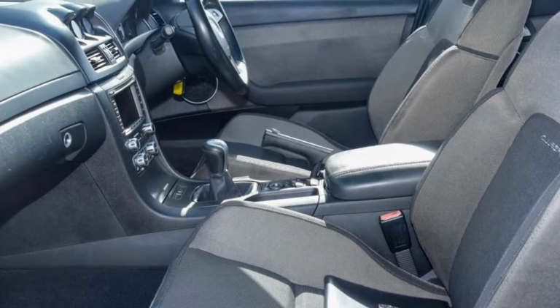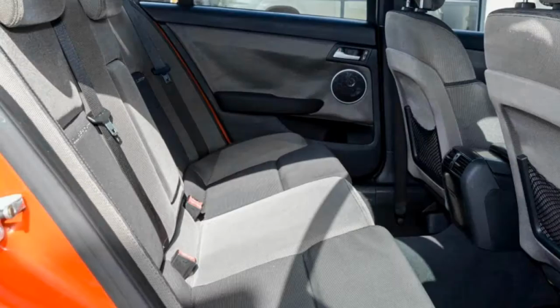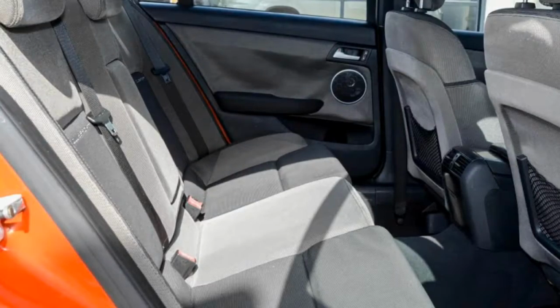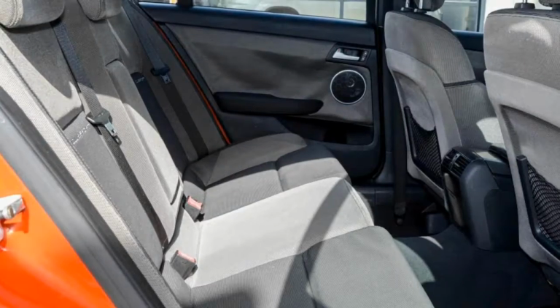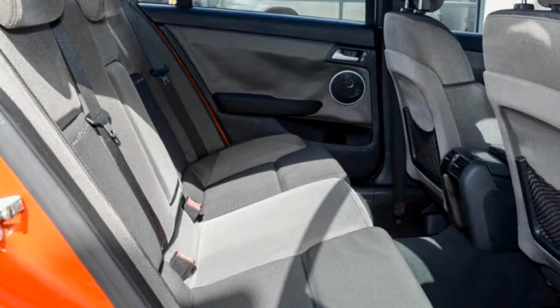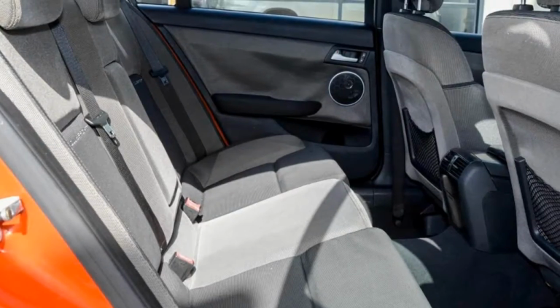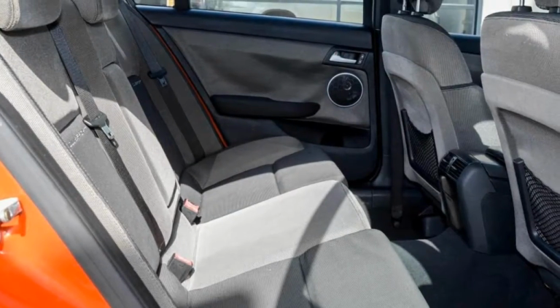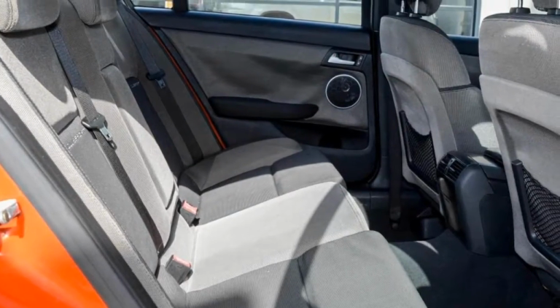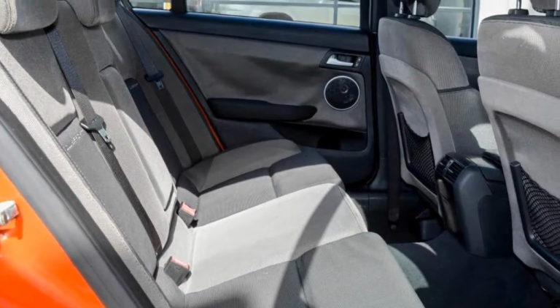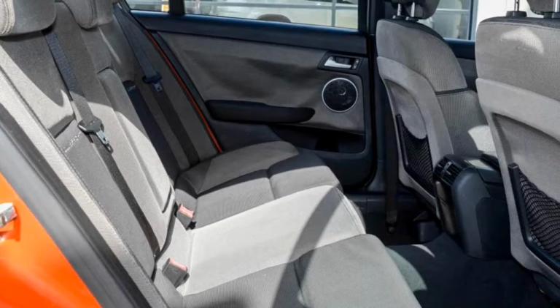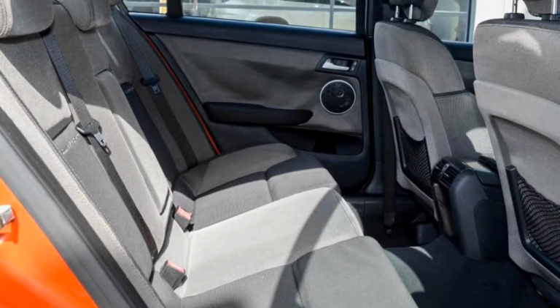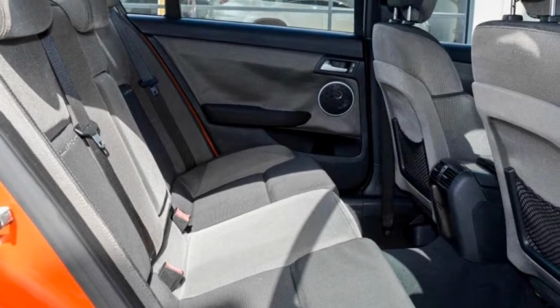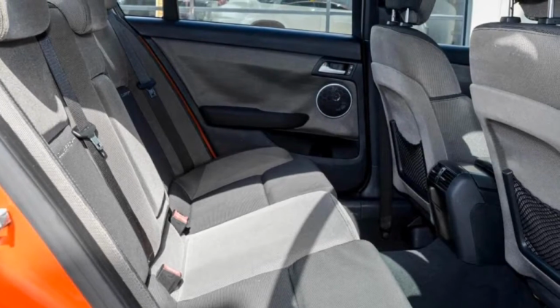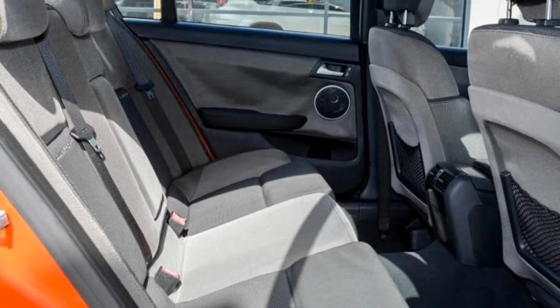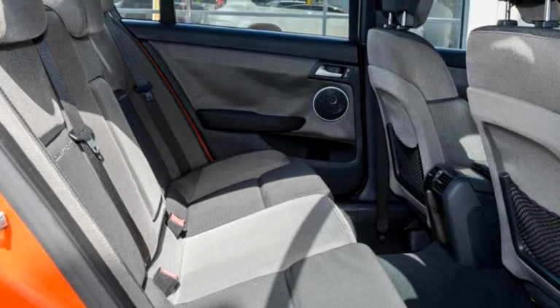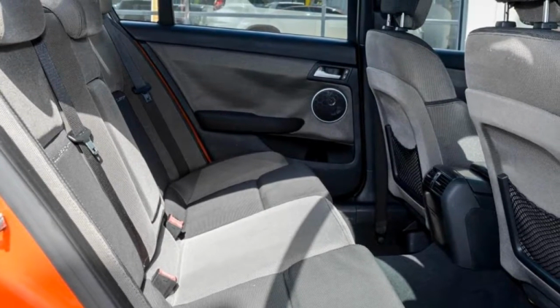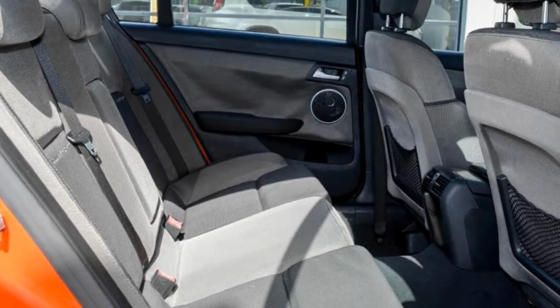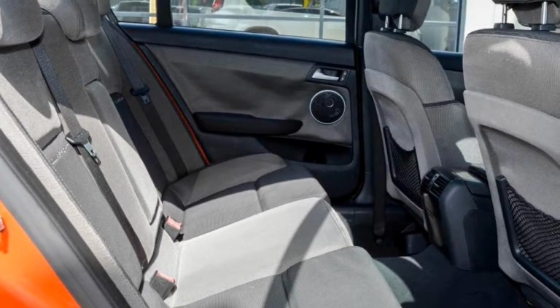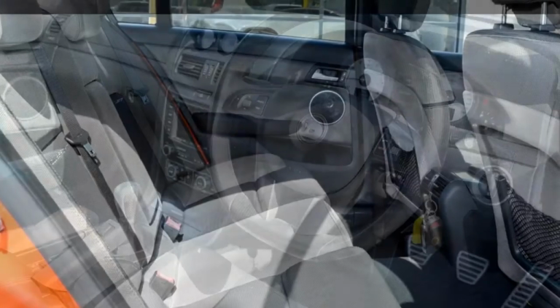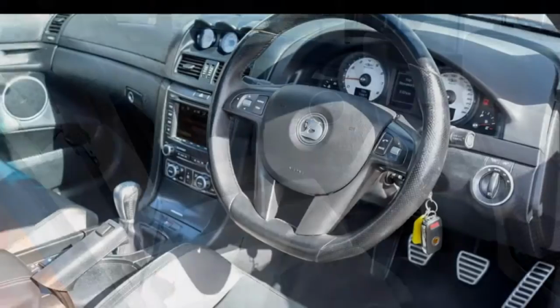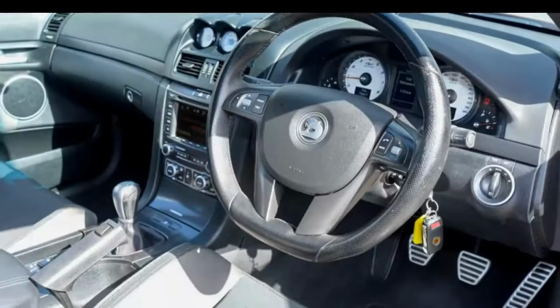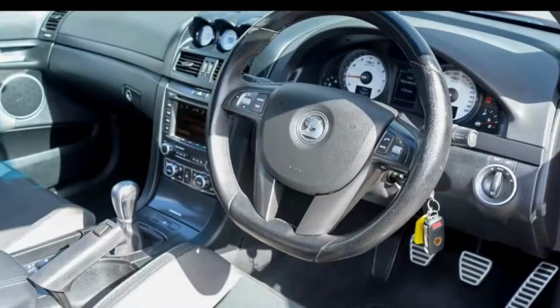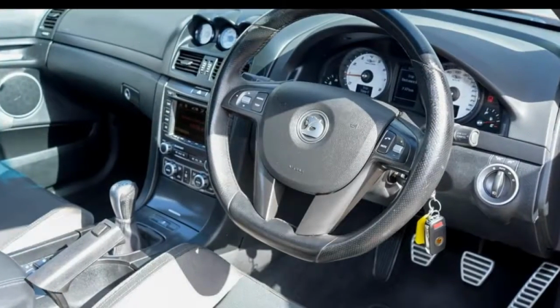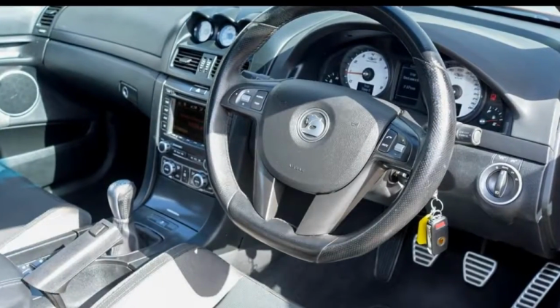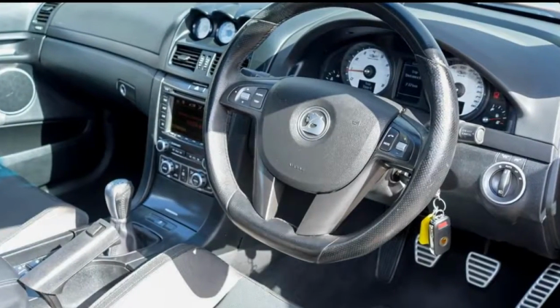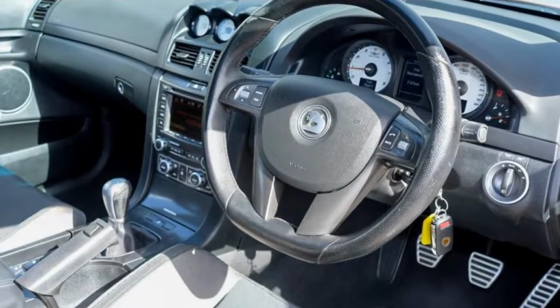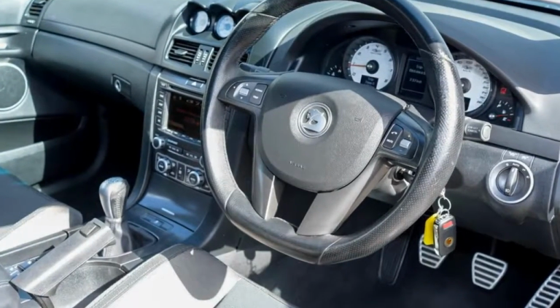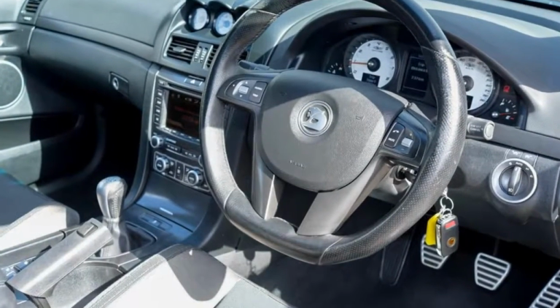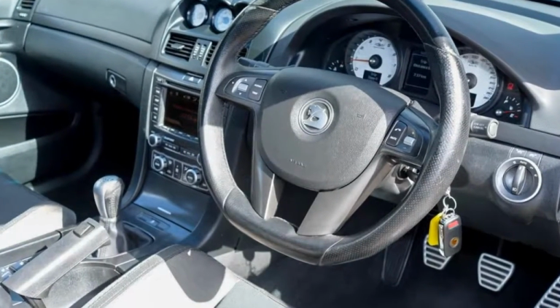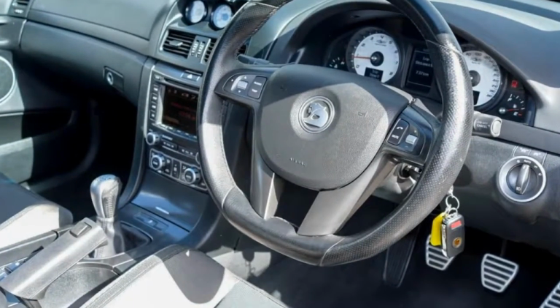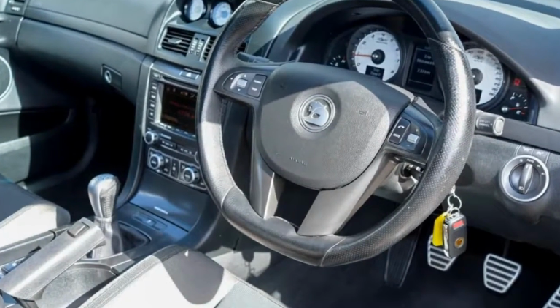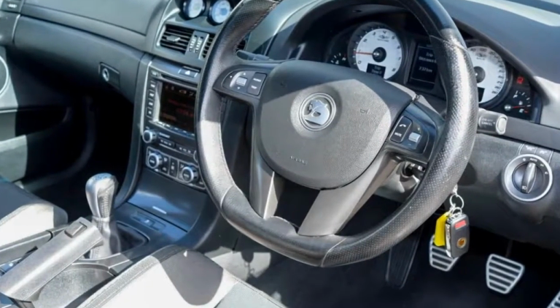The anti-lock braking system will help deliver you safely to your destination. And more.